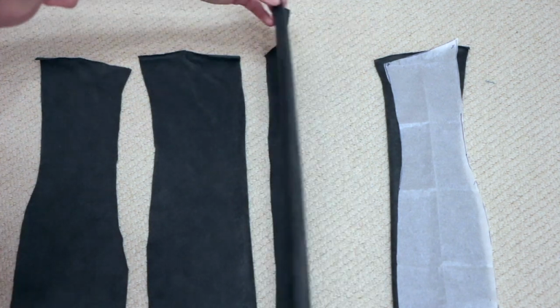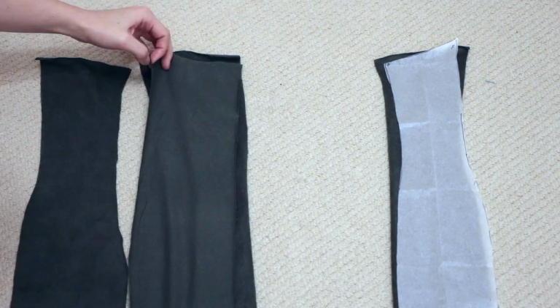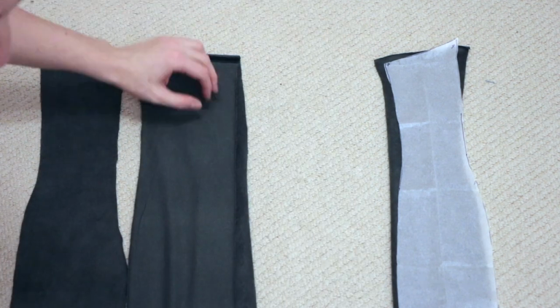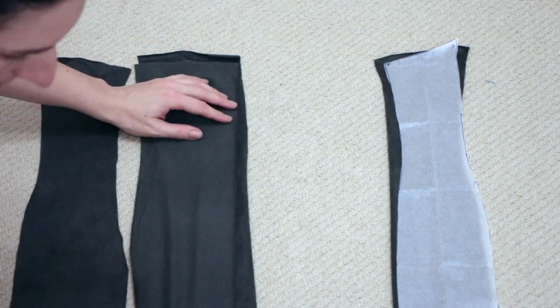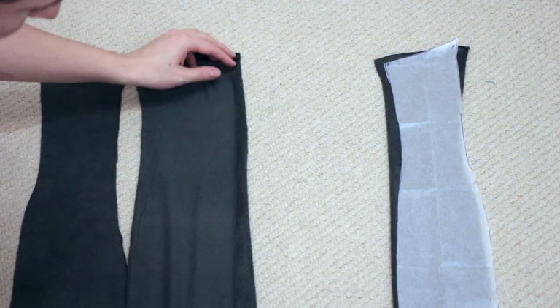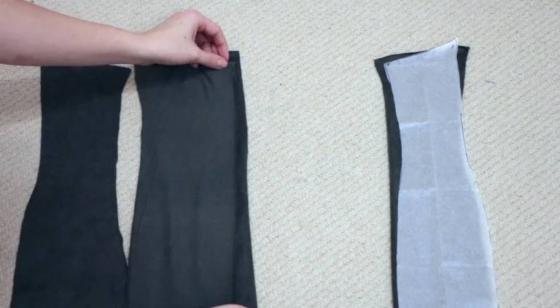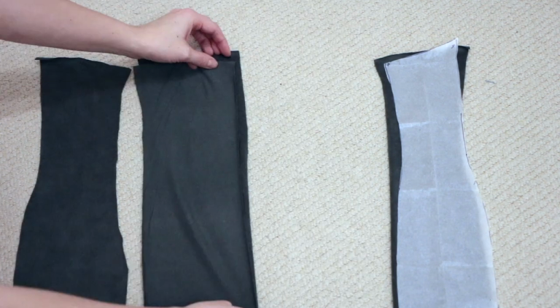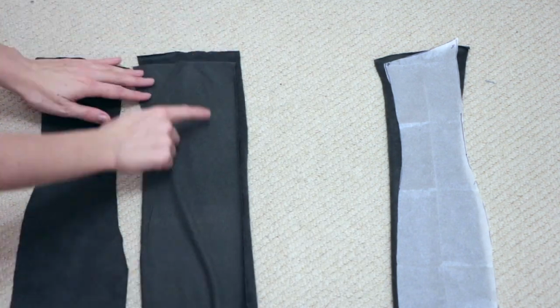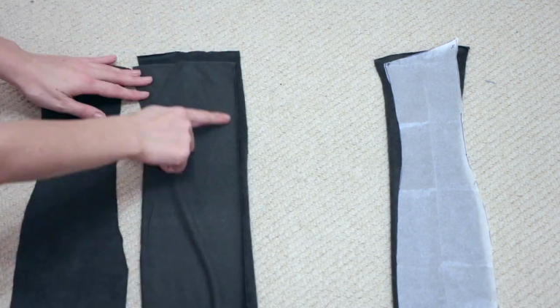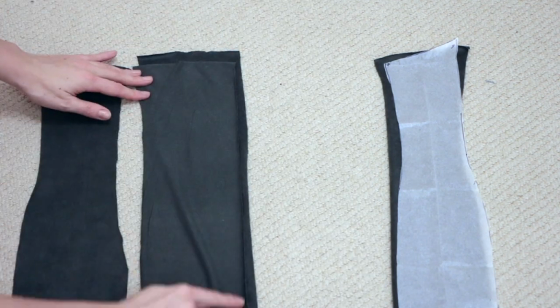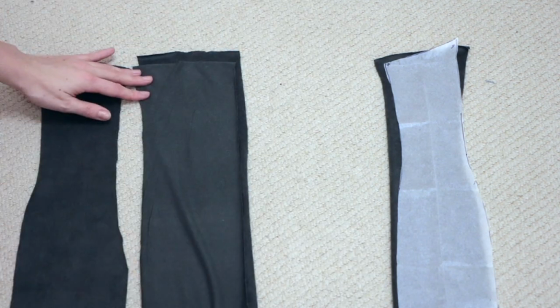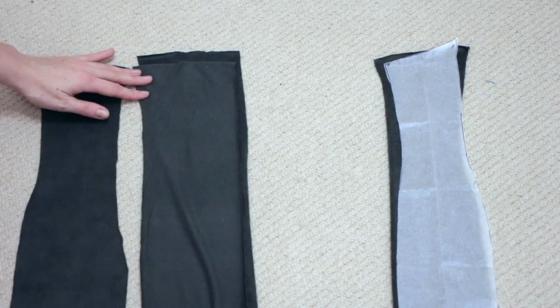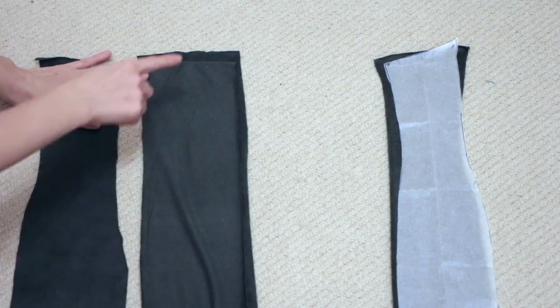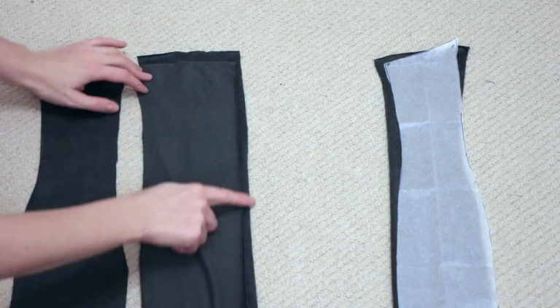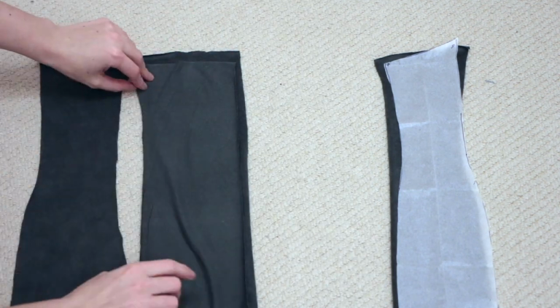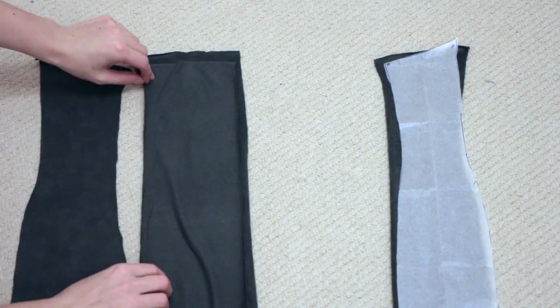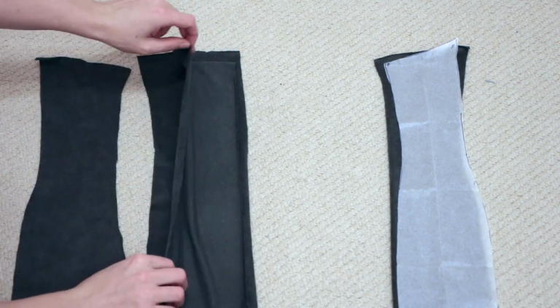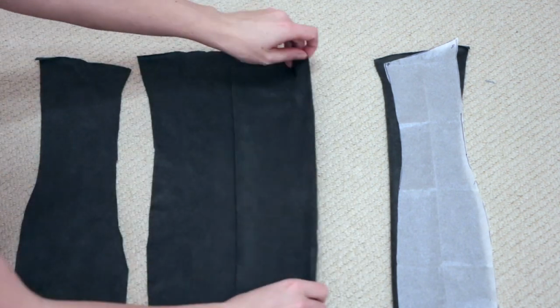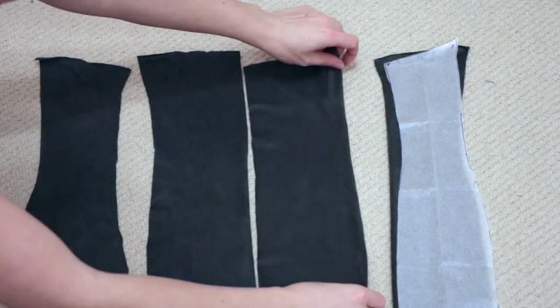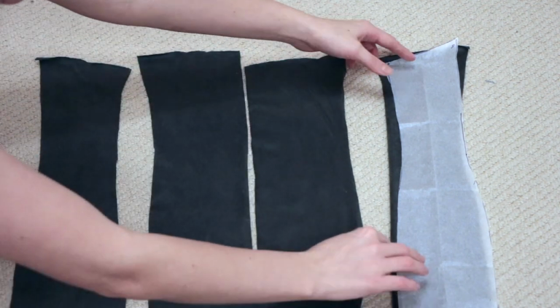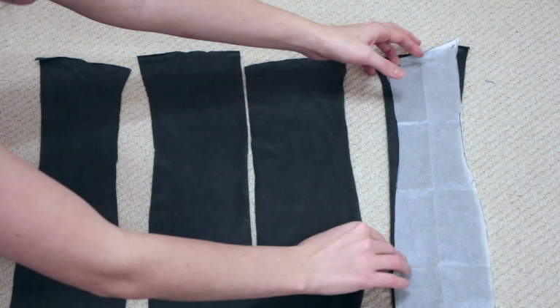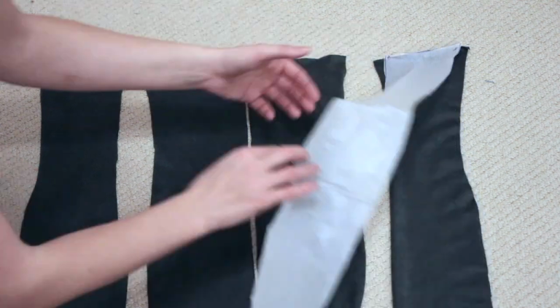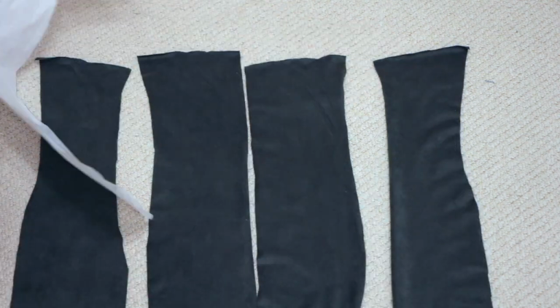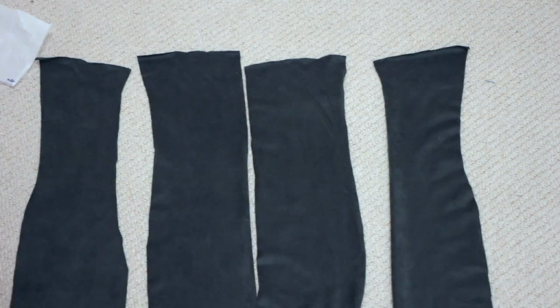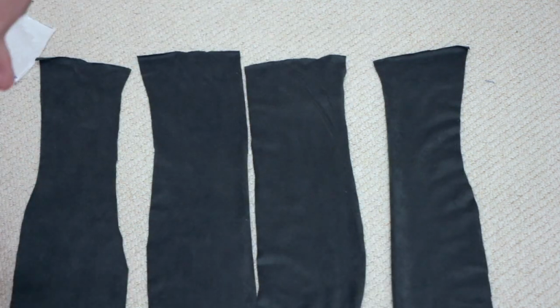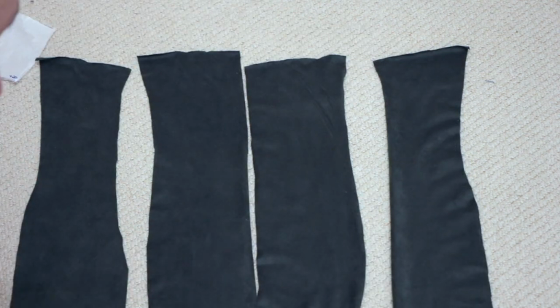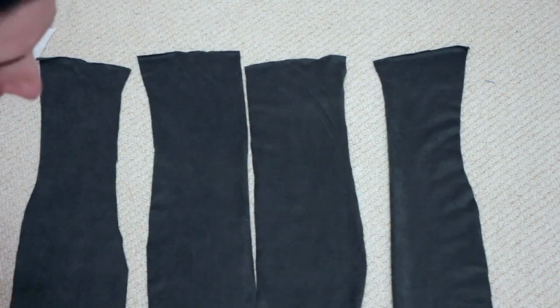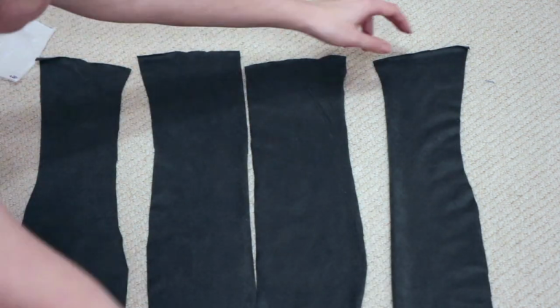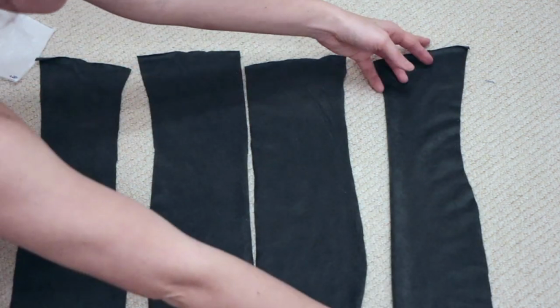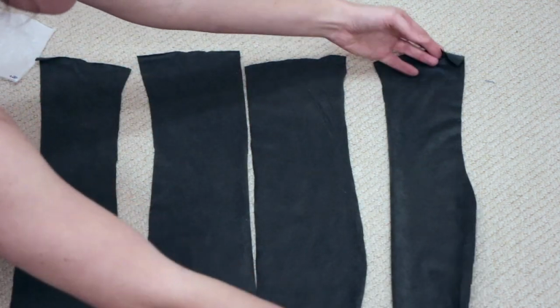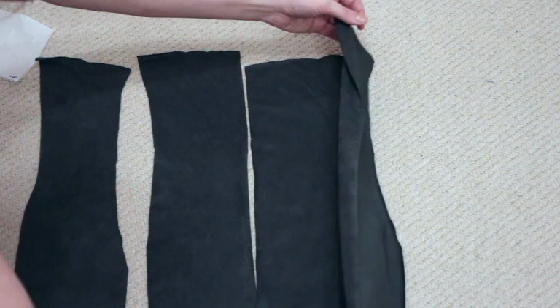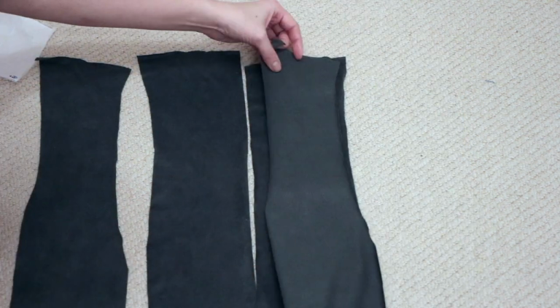Moving on to the back, stitch the back center pieces together, then stitch the side pieces to the center one as well.